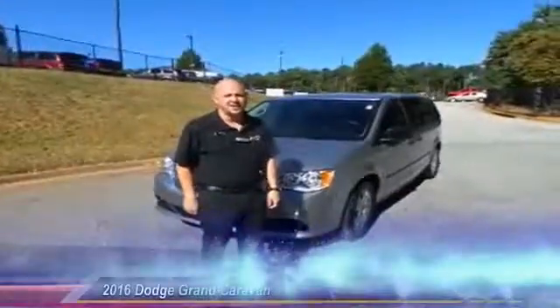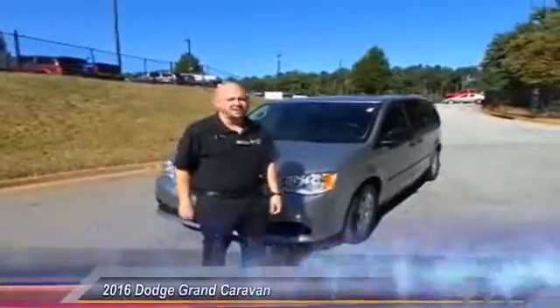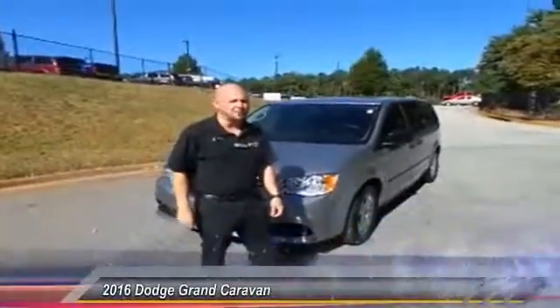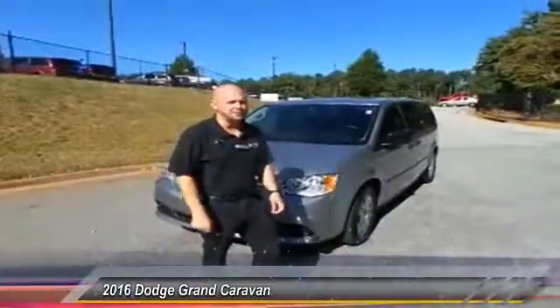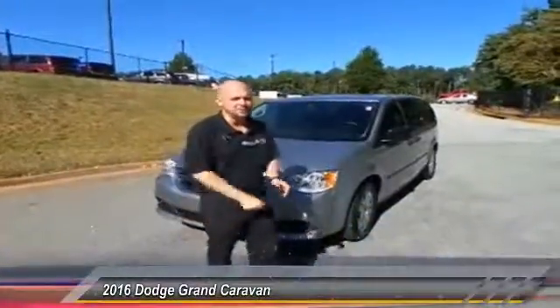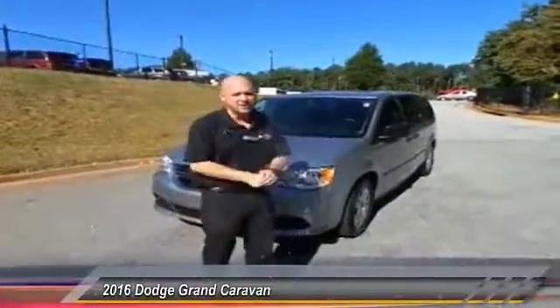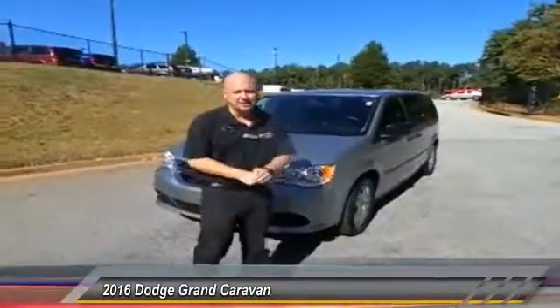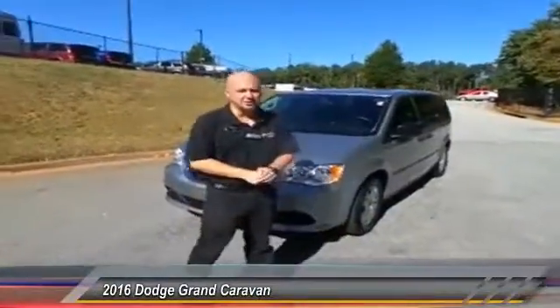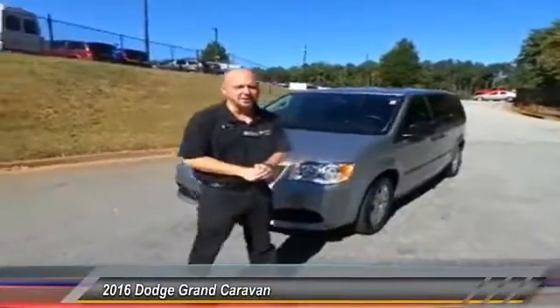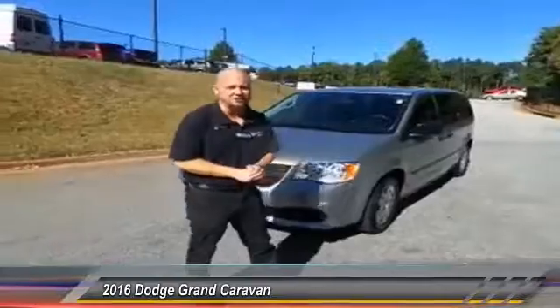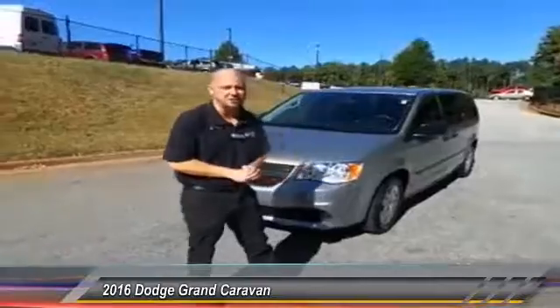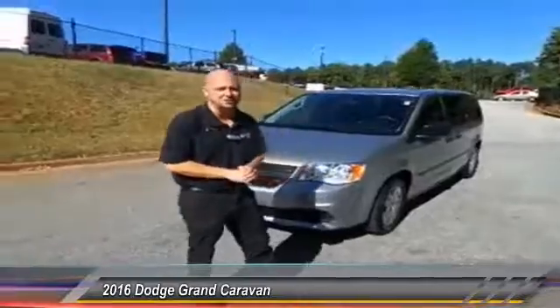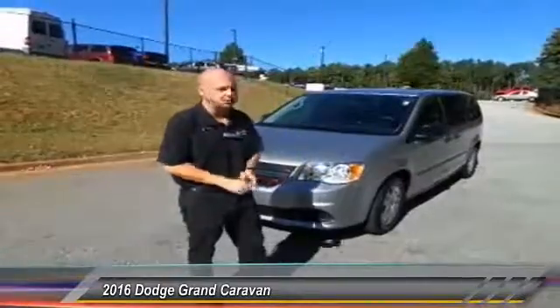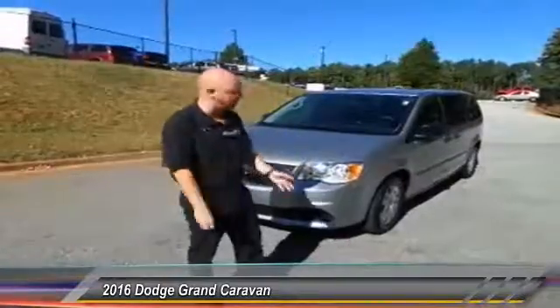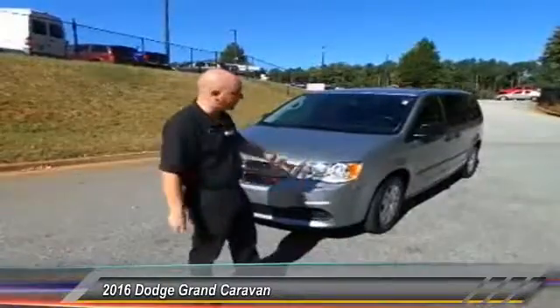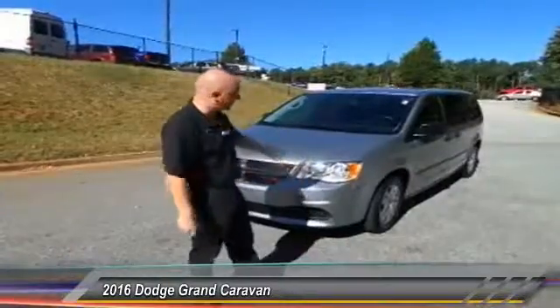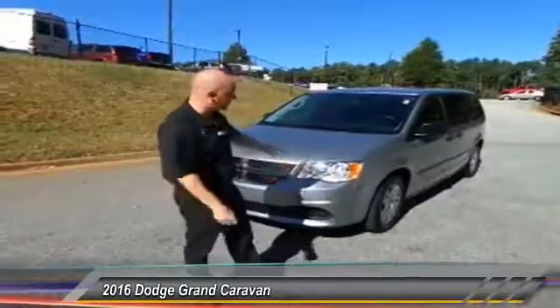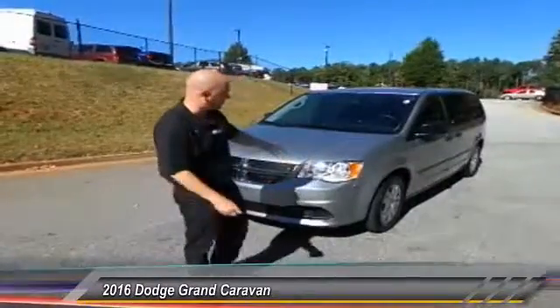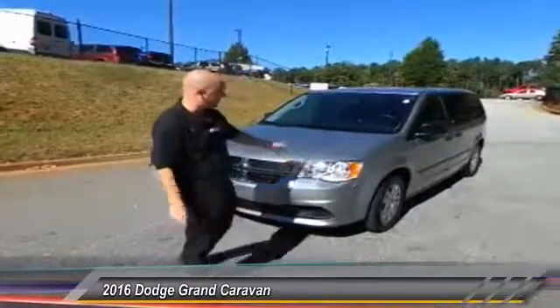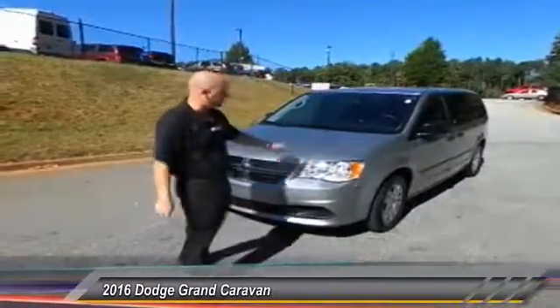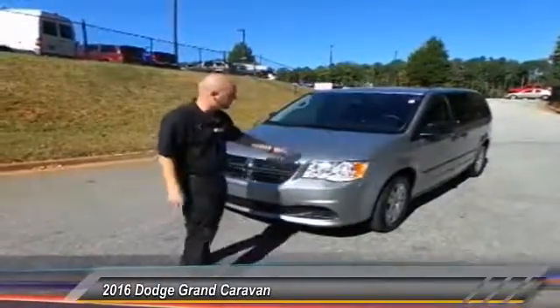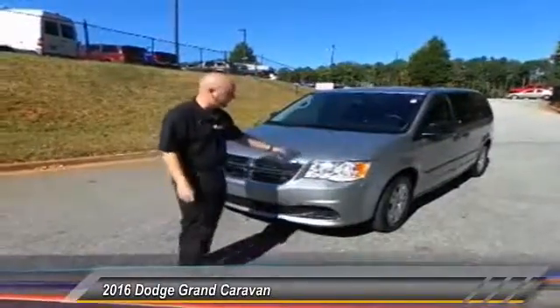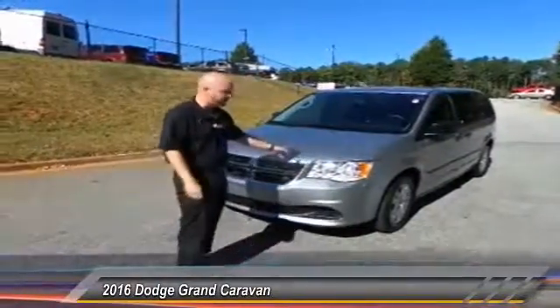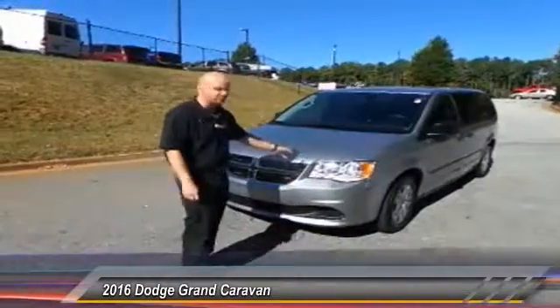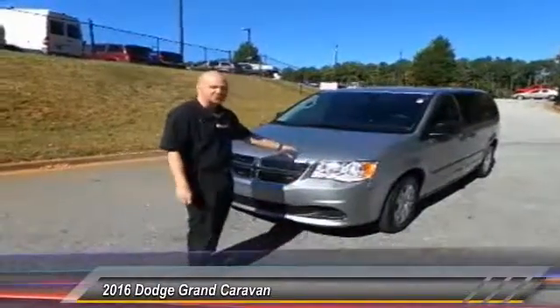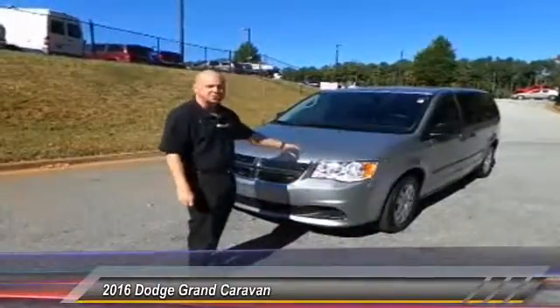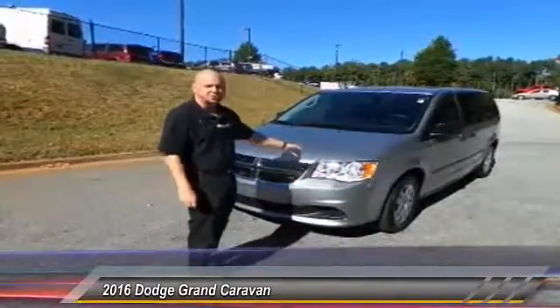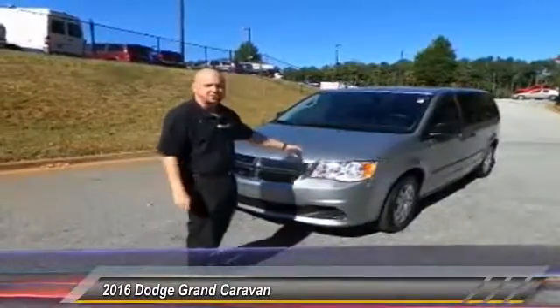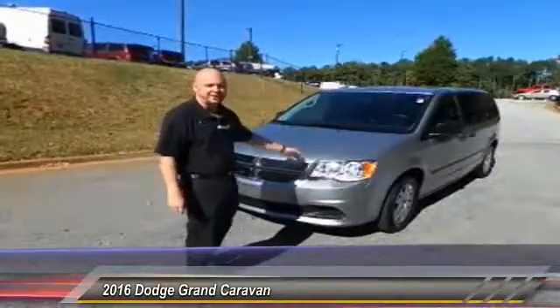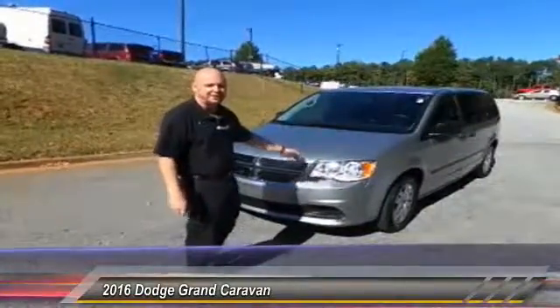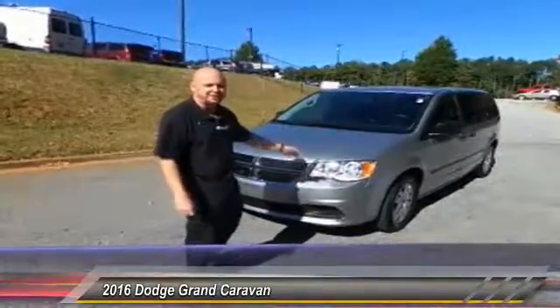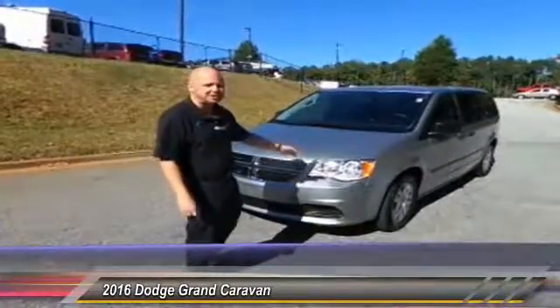Hey everybody, my name is Scott. I'm here at Hayes Chrysler and I'm going to talk to you about this 2016 Billet Silver Grand Caravan.